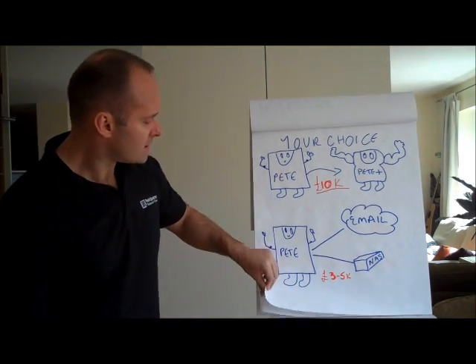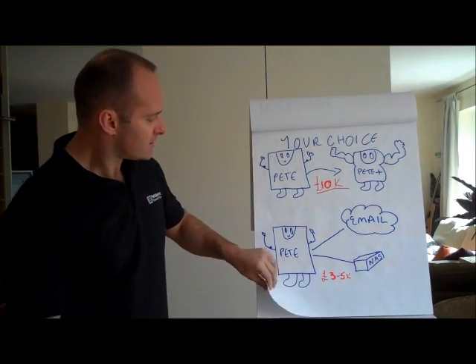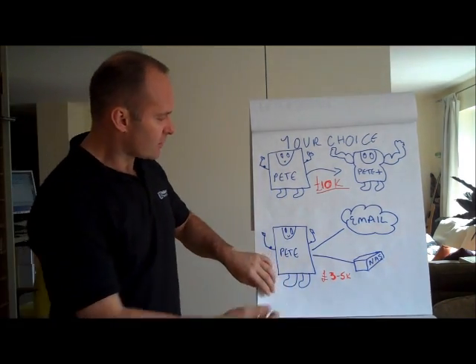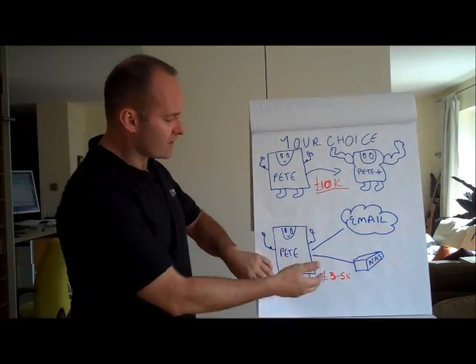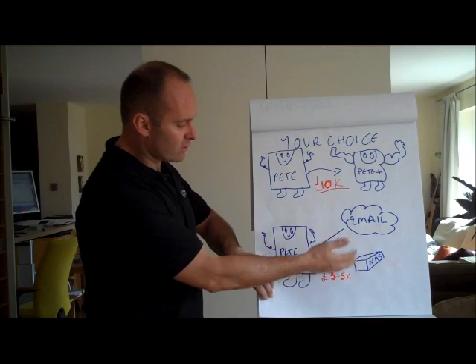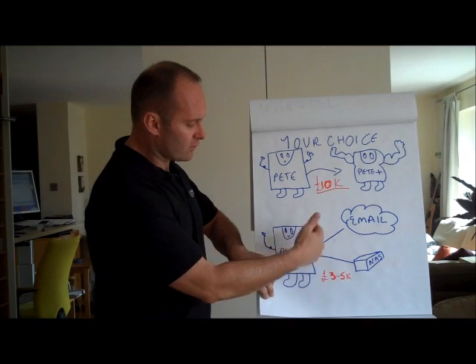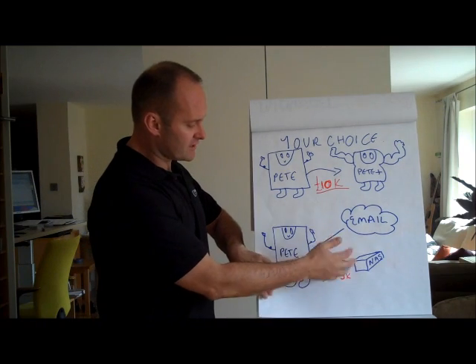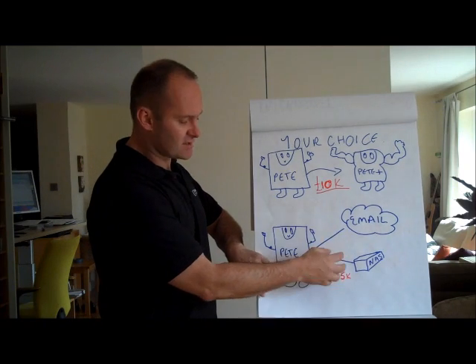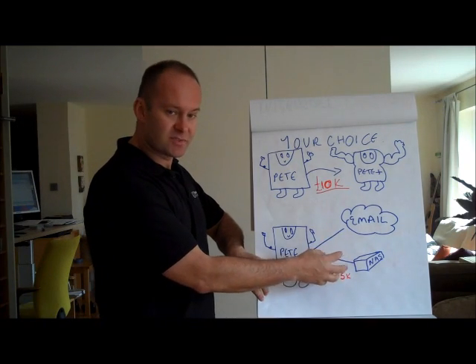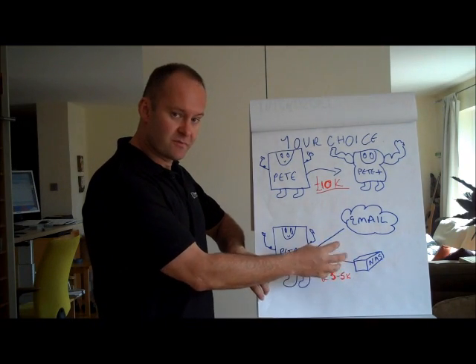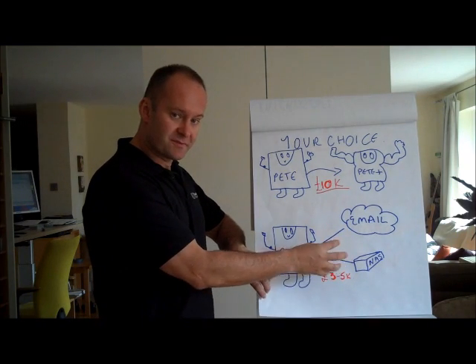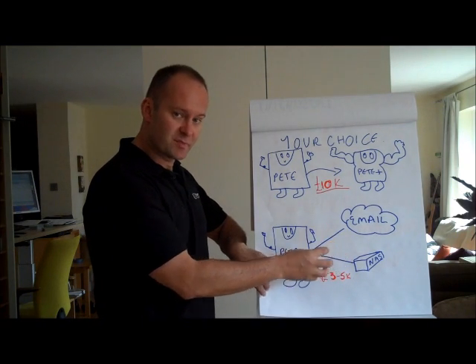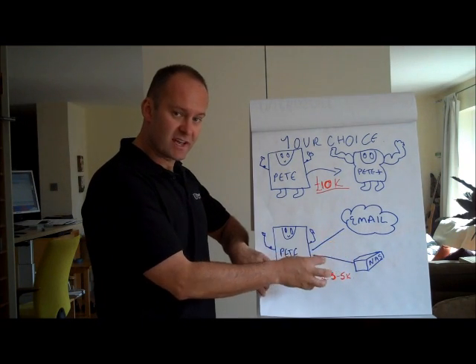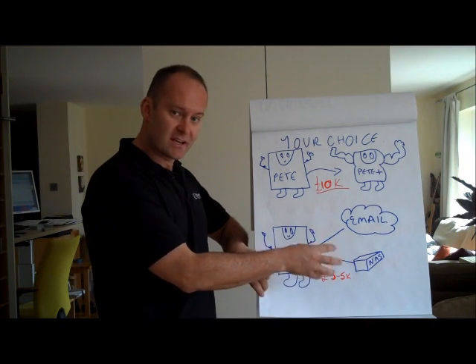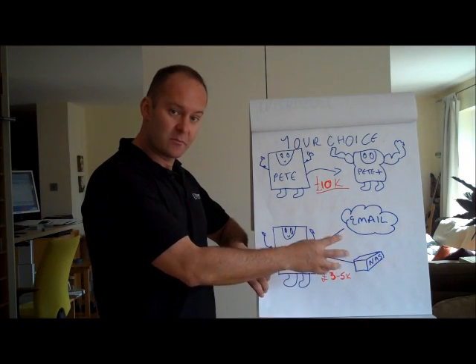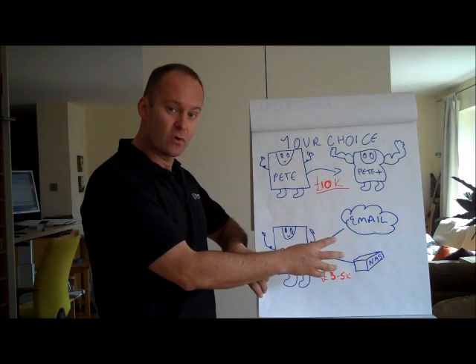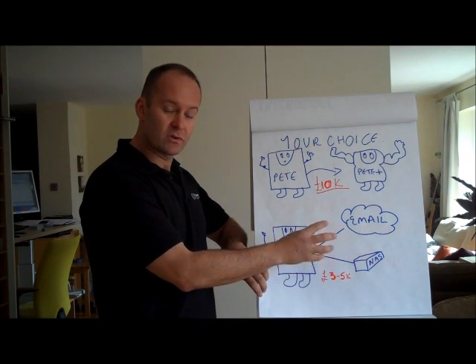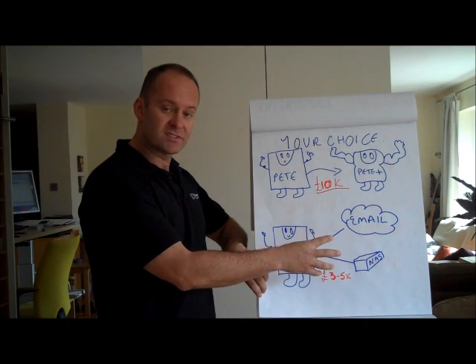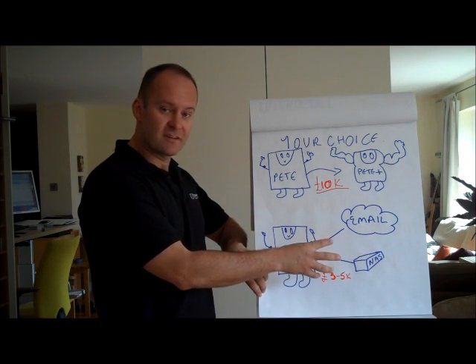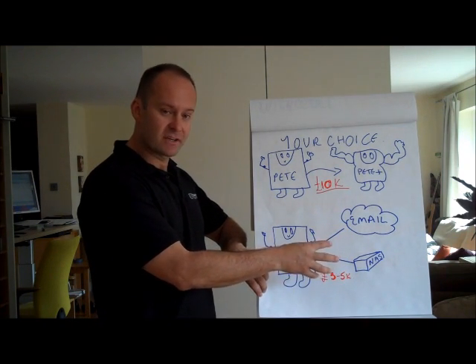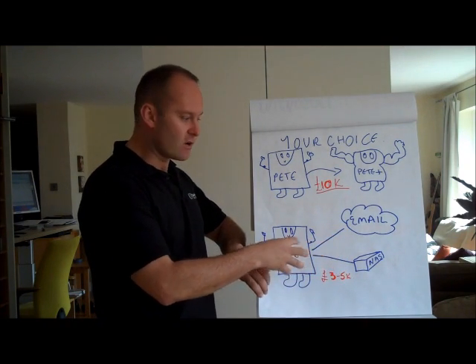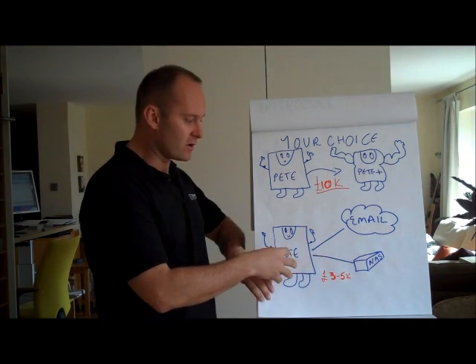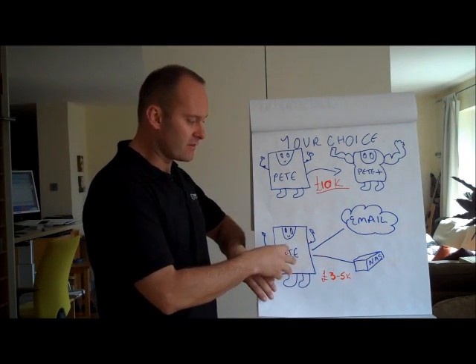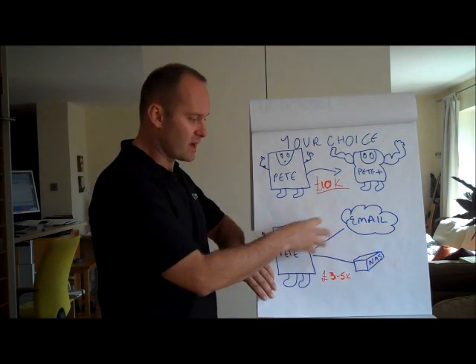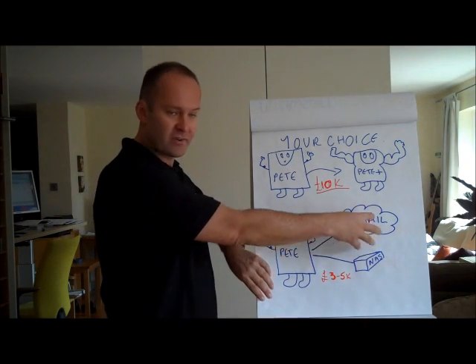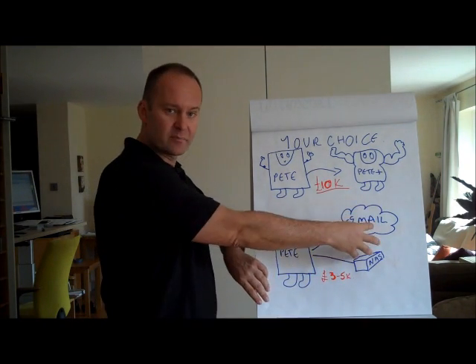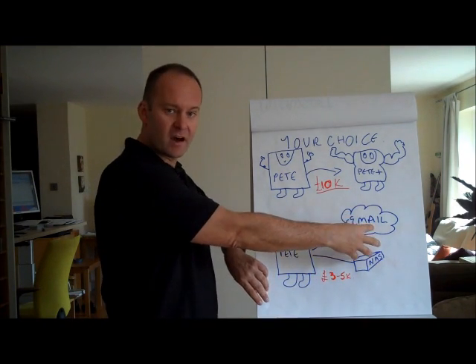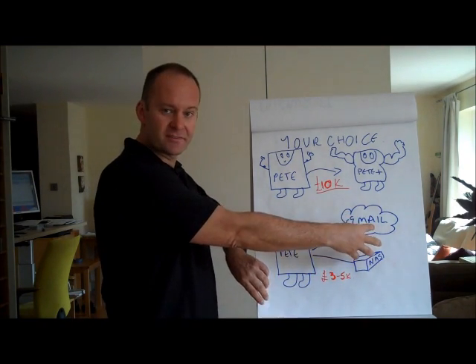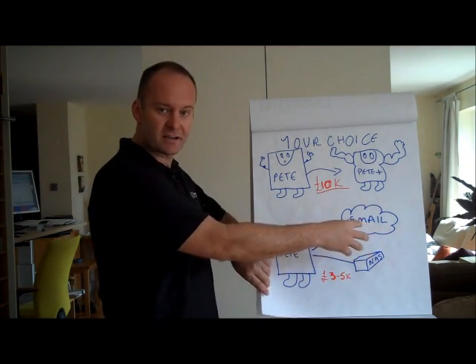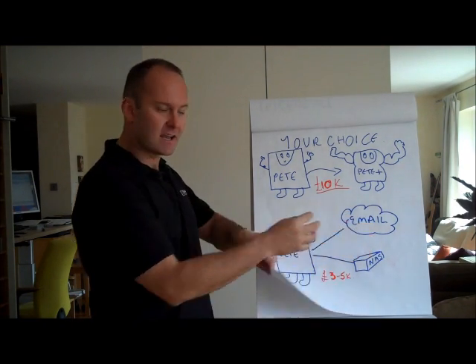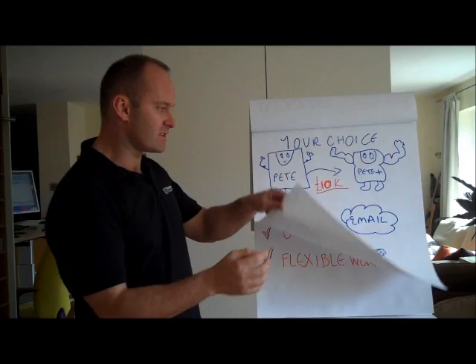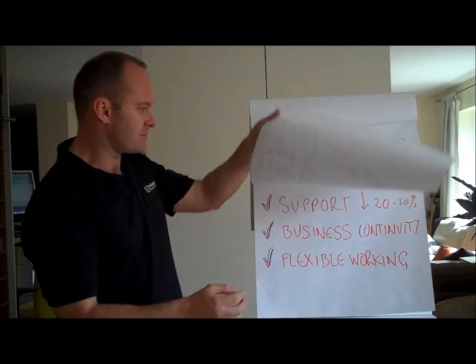So all in all, there's up to a 50% and more saving on the upgrade path to the cloud here.